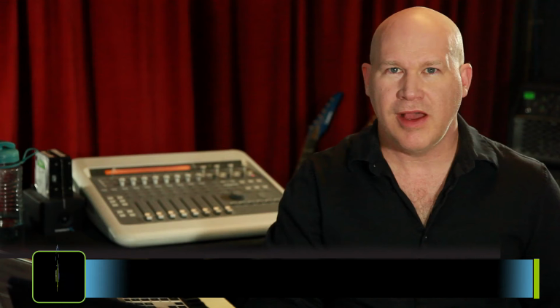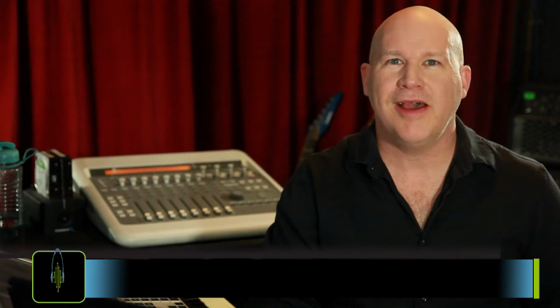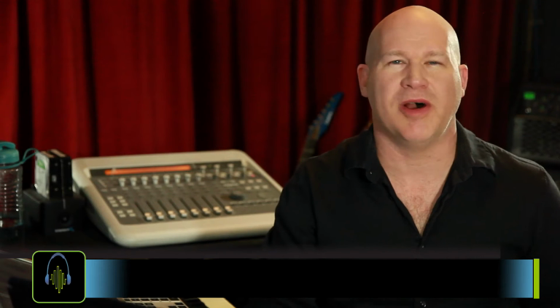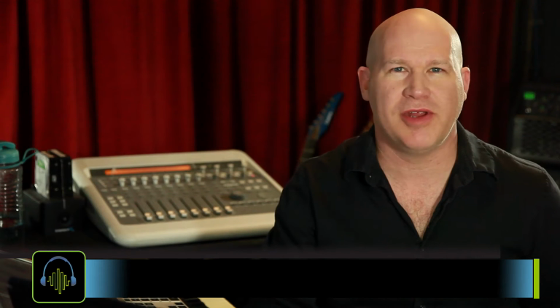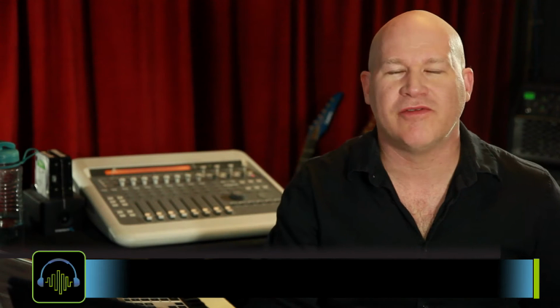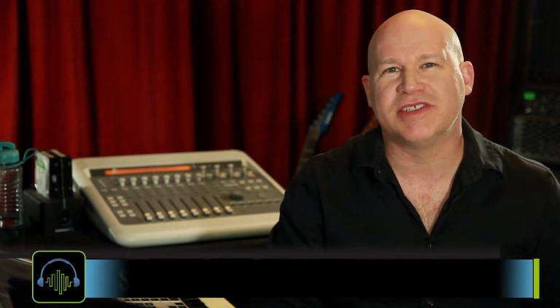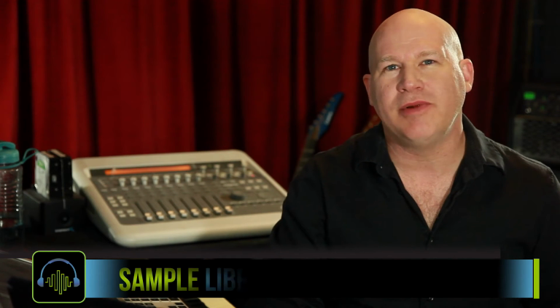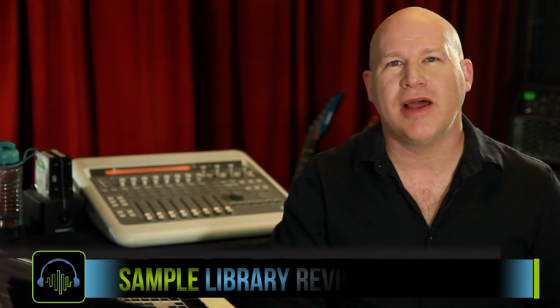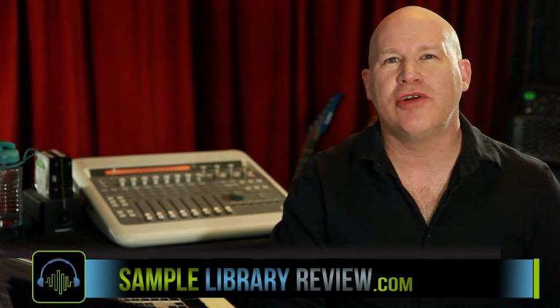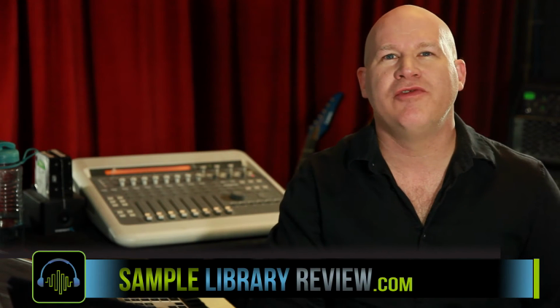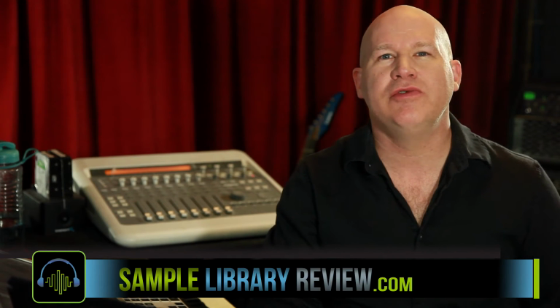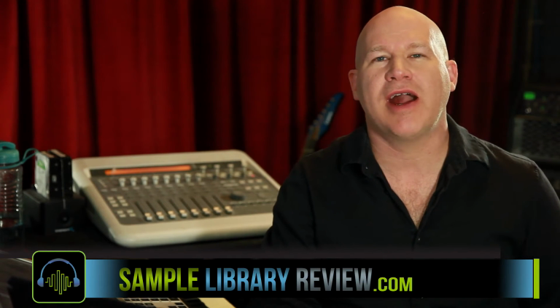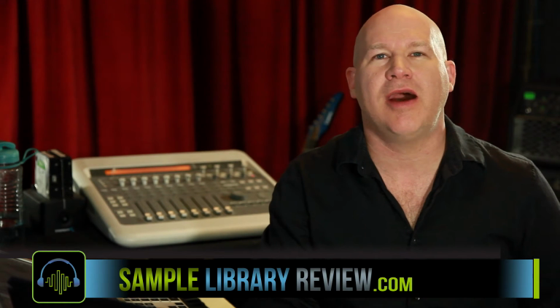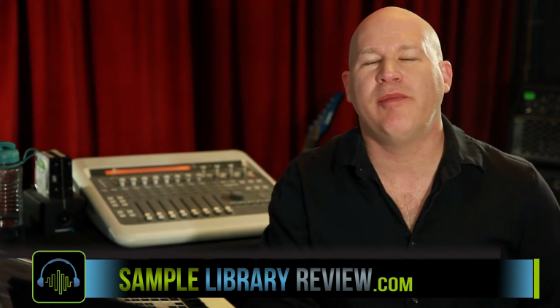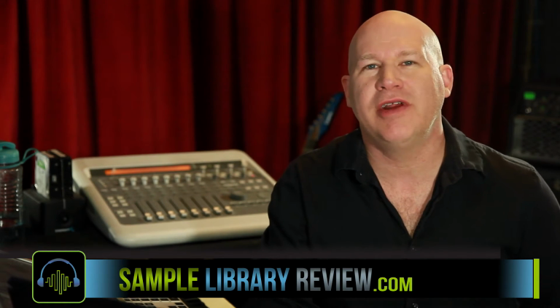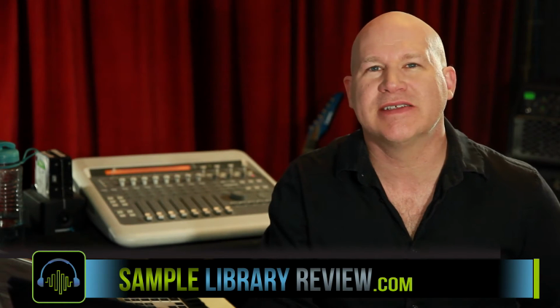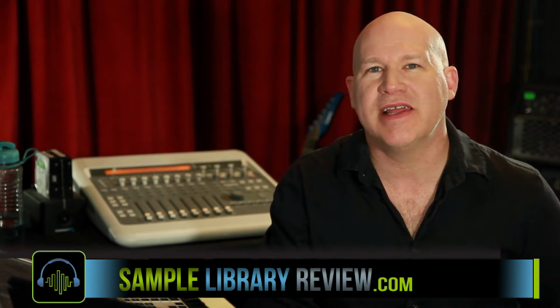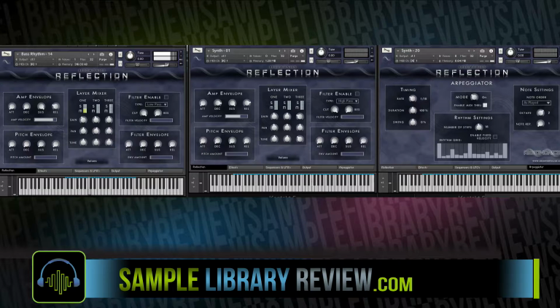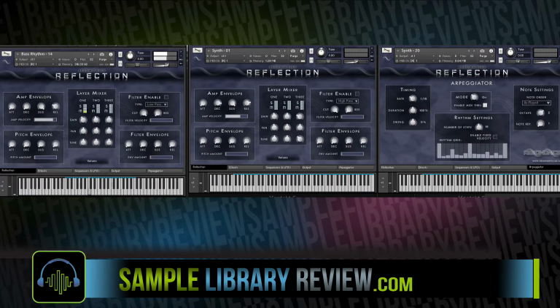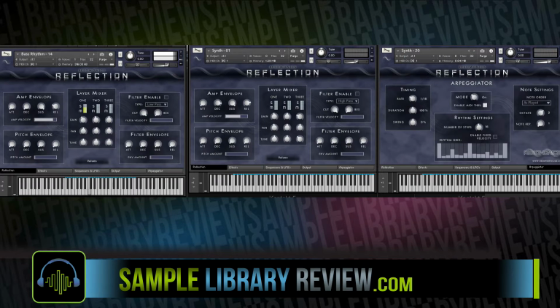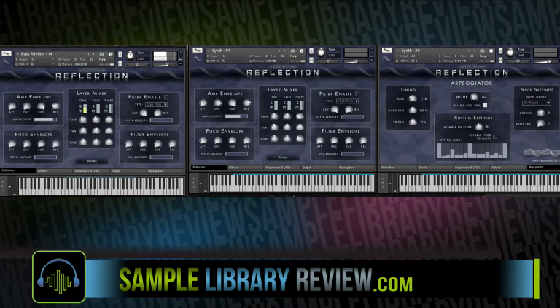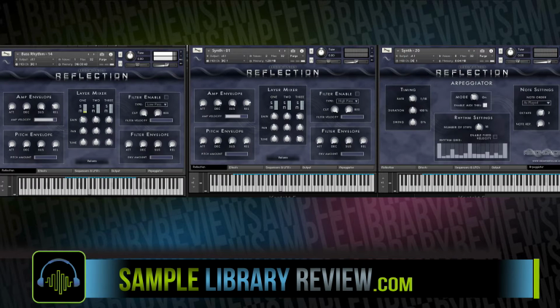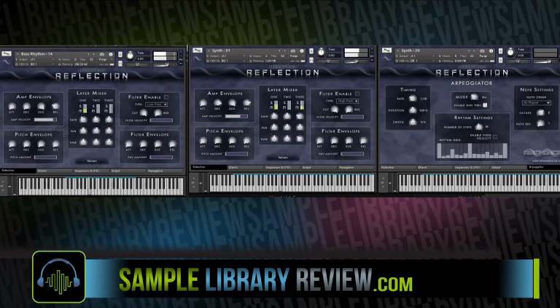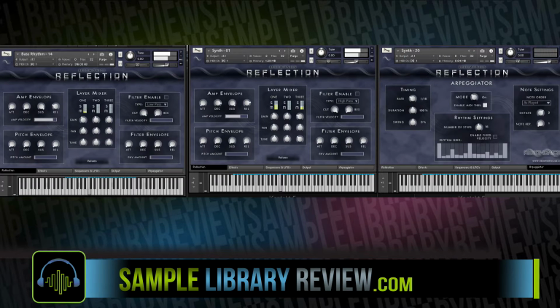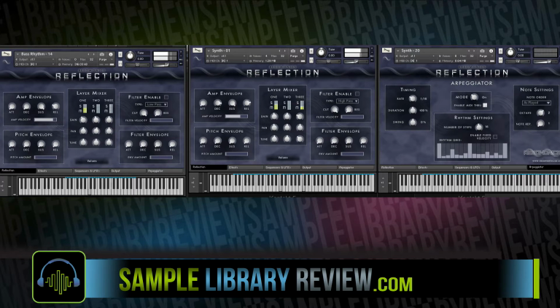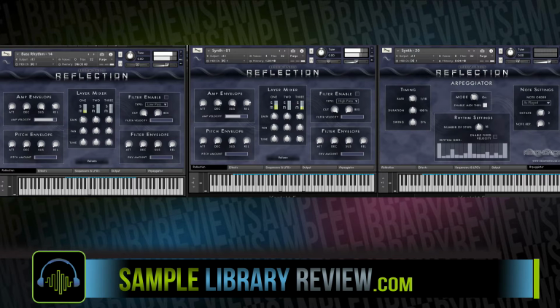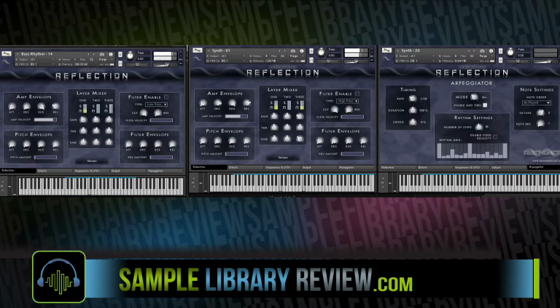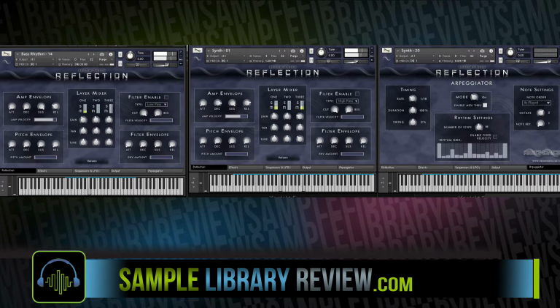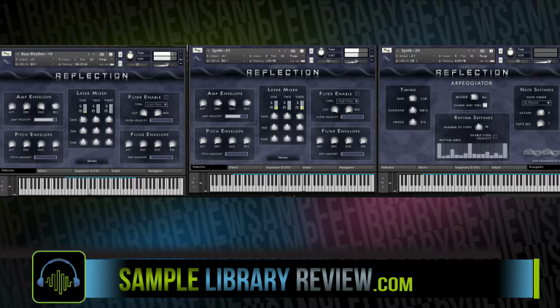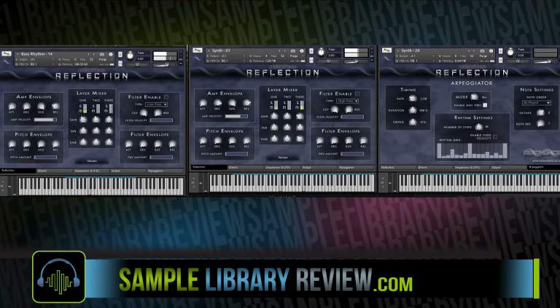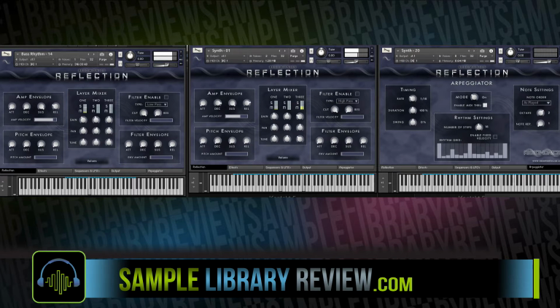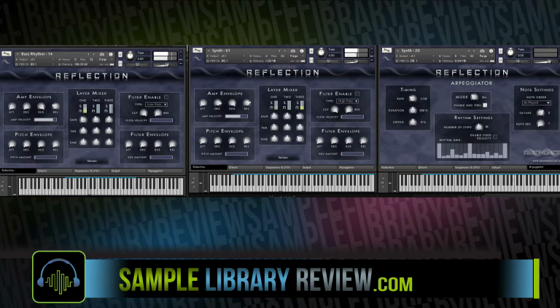Hi, I'm Don Bledan from SampleLibraryReview.com and I'm very excited. Today we're taking a look at Reflection from Resimonics.